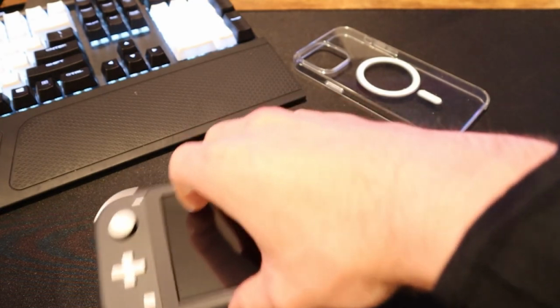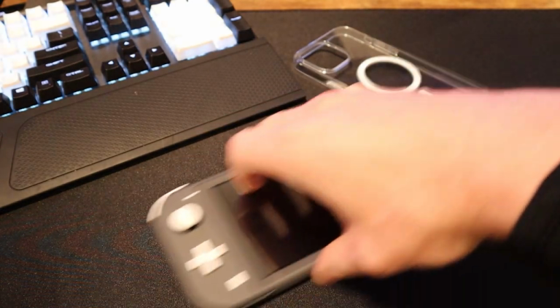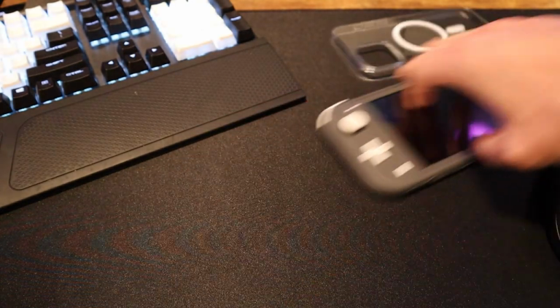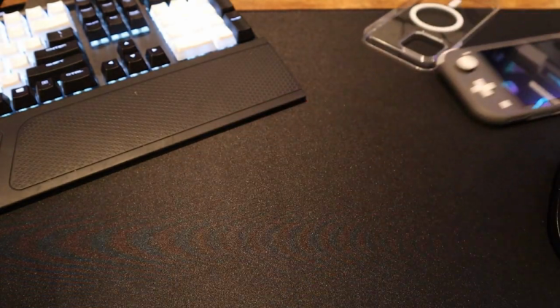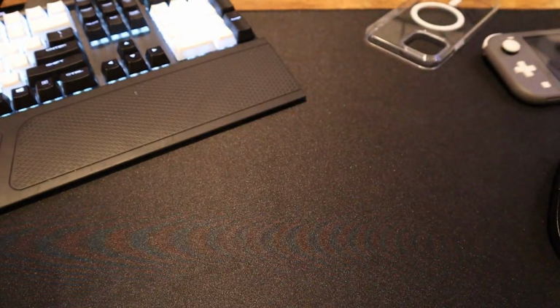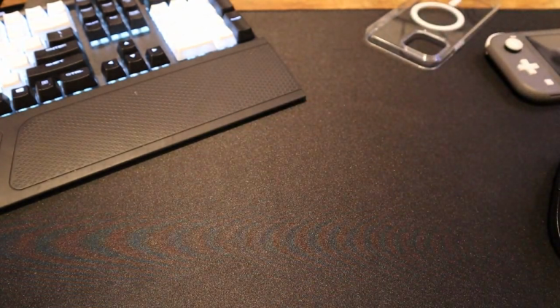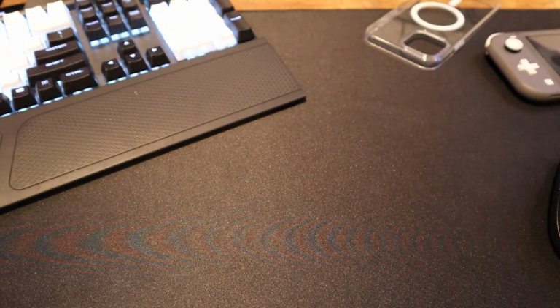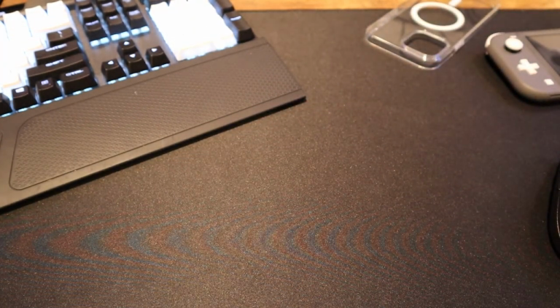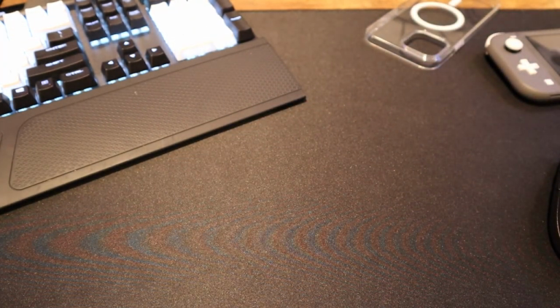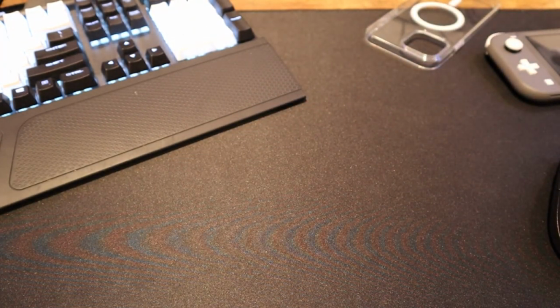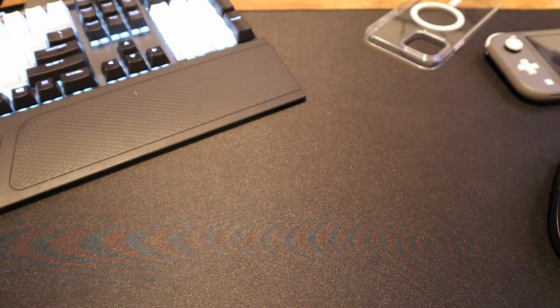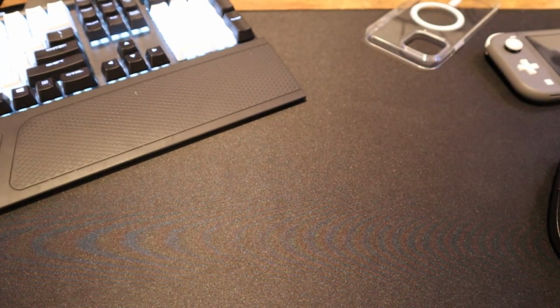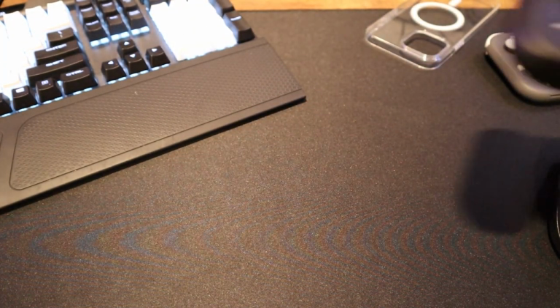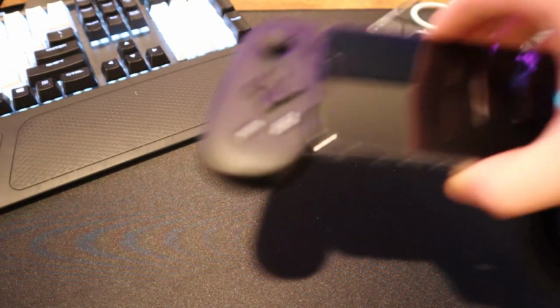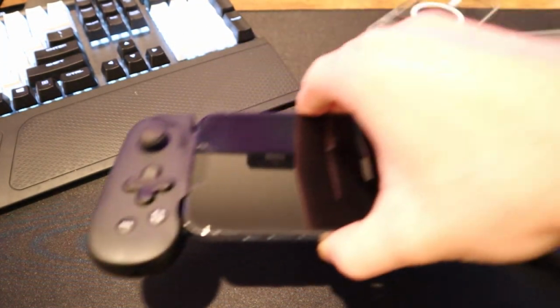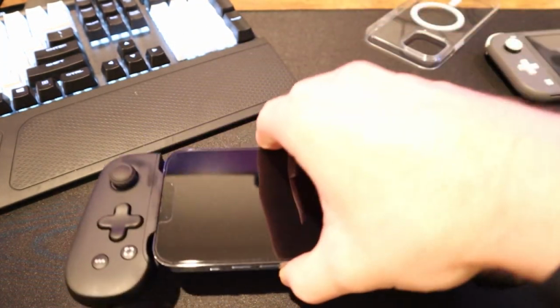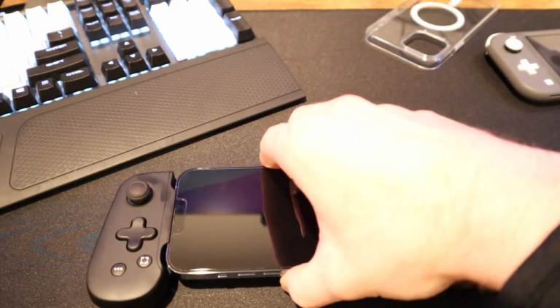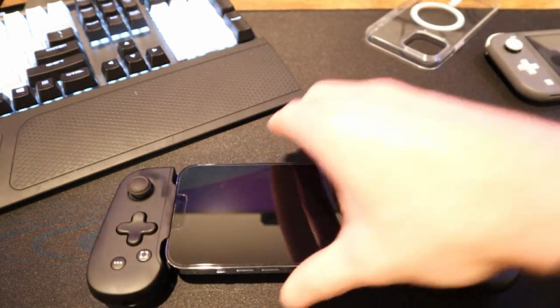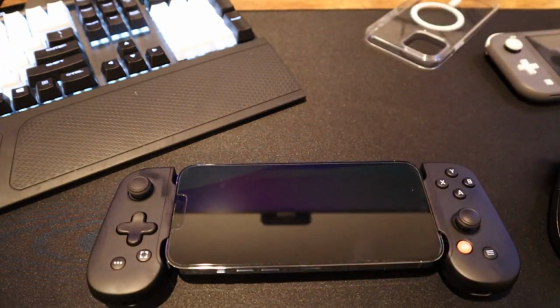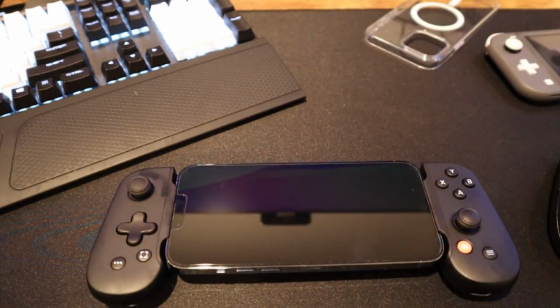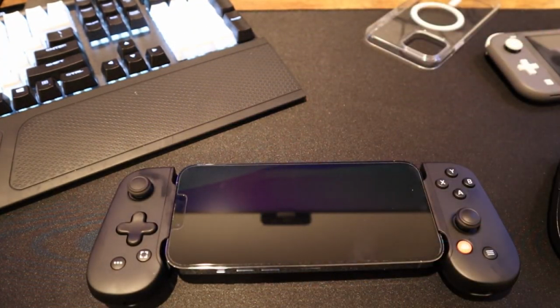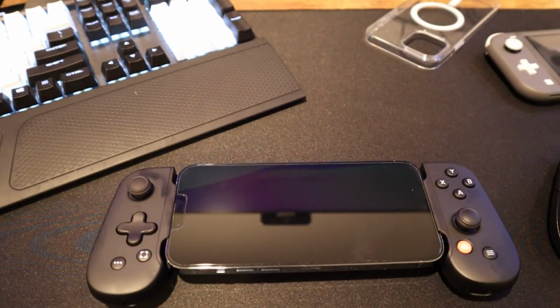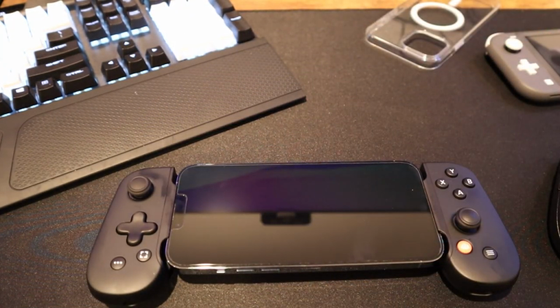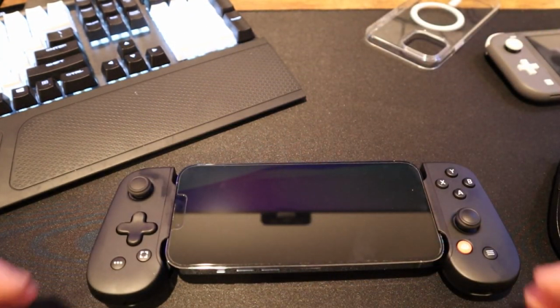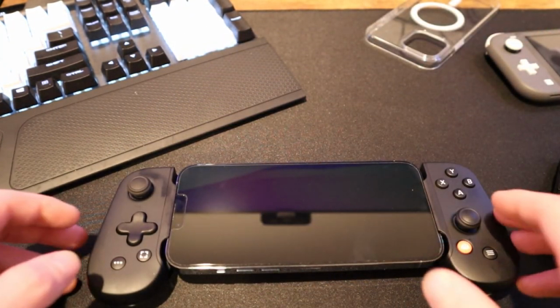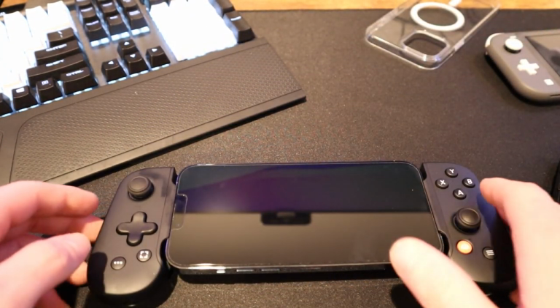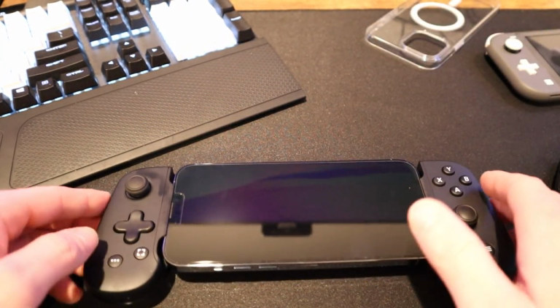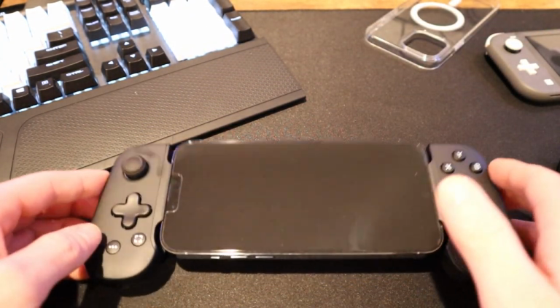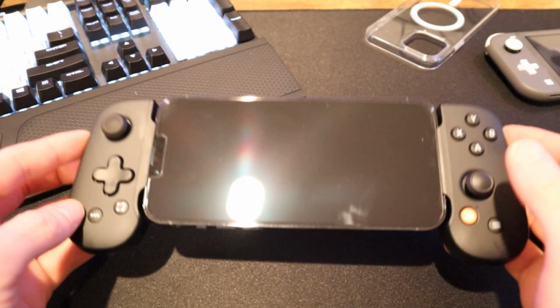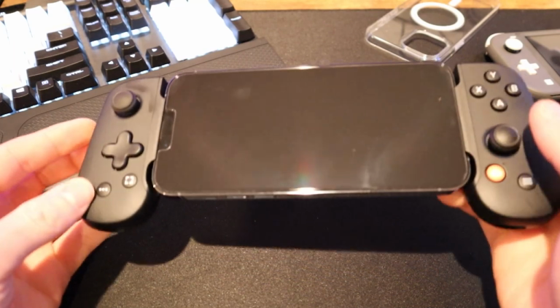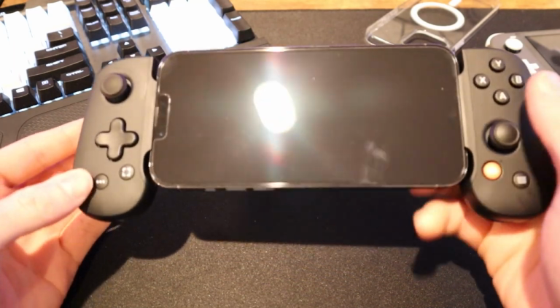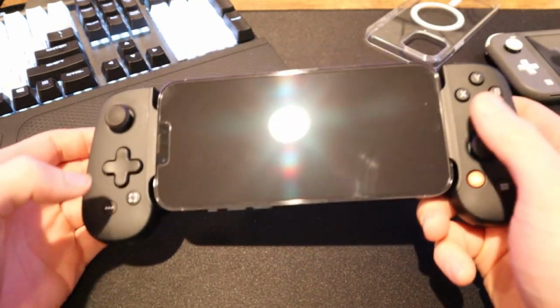Goodbye, Nintendo Switch — and hello, iPhone 13 Pro Max.